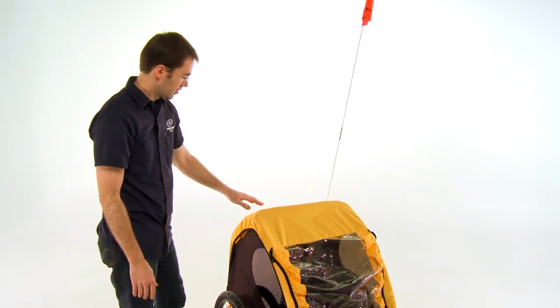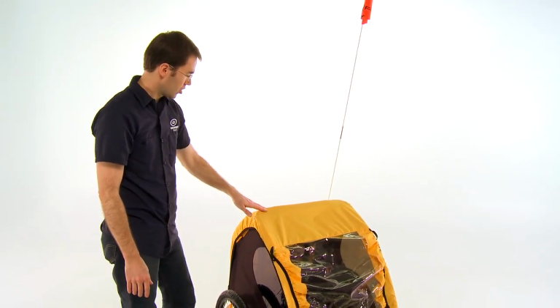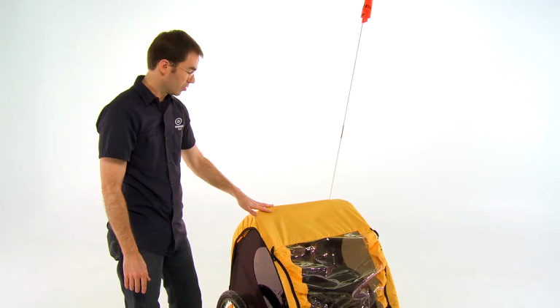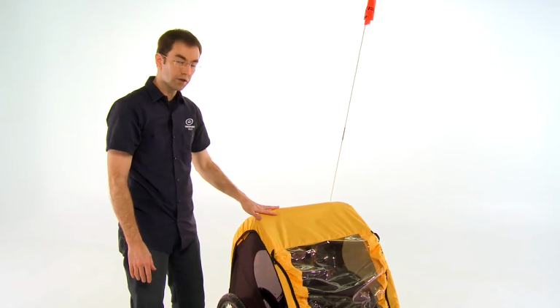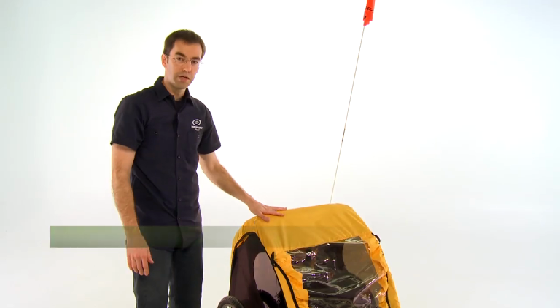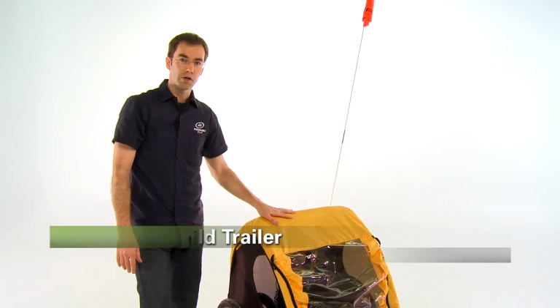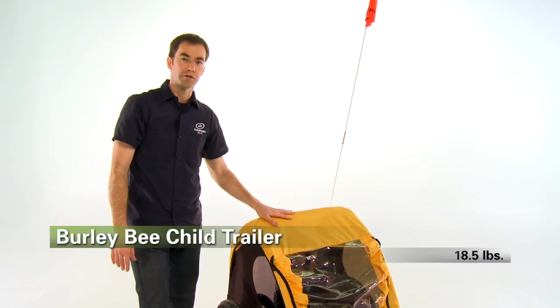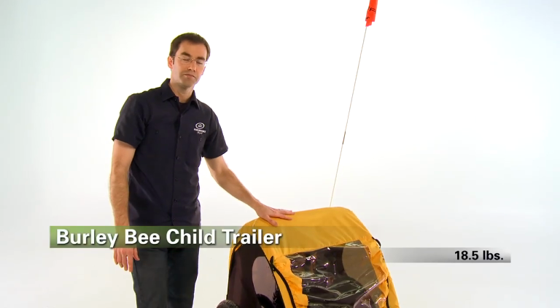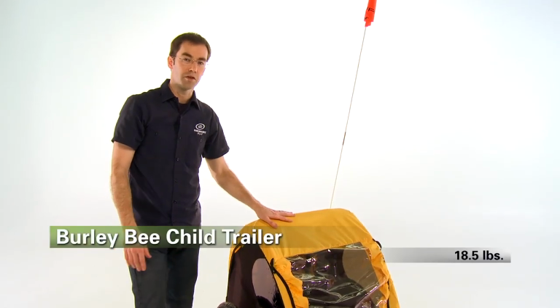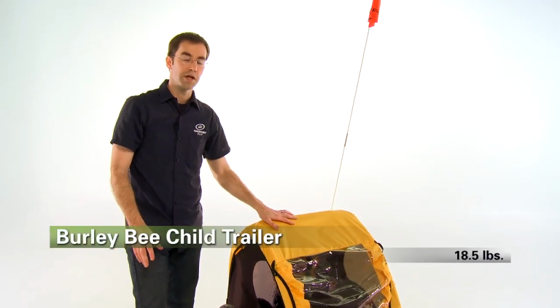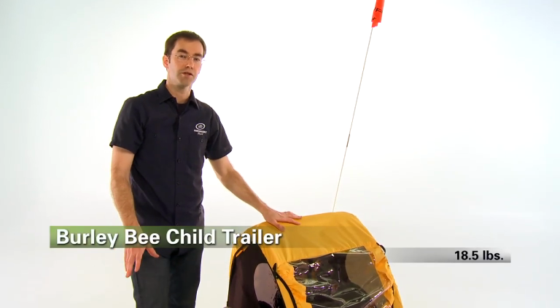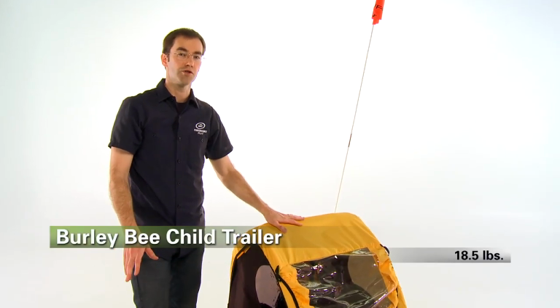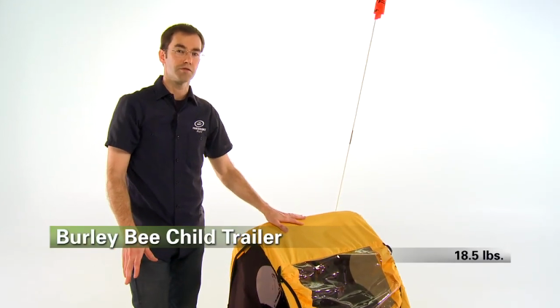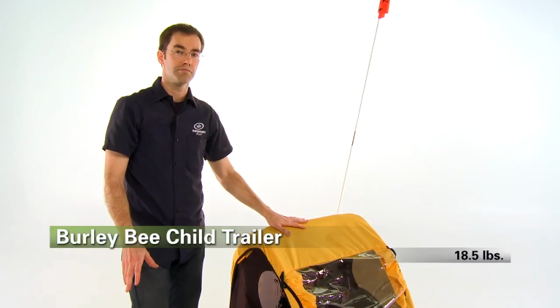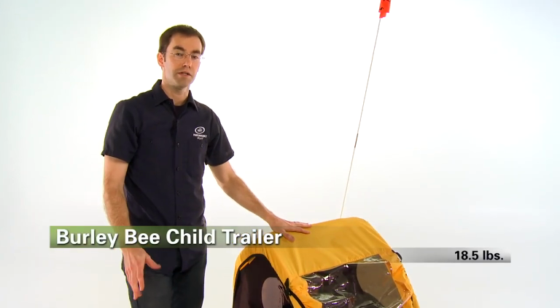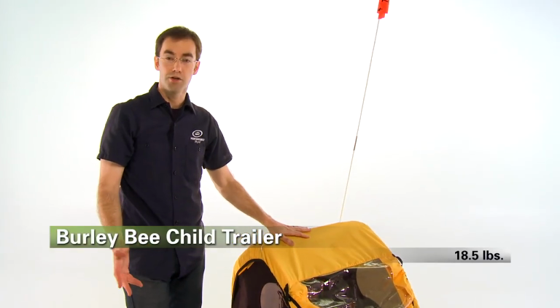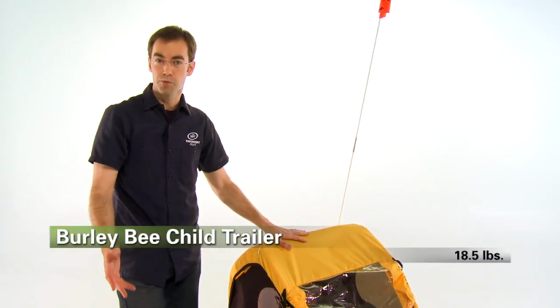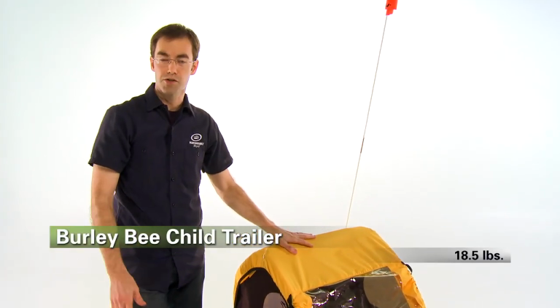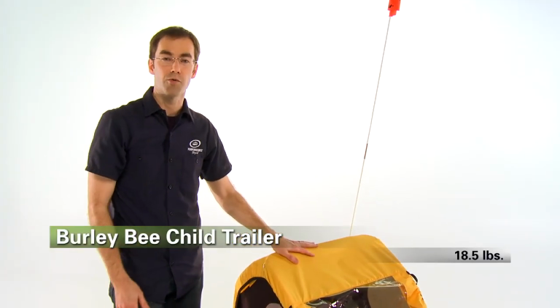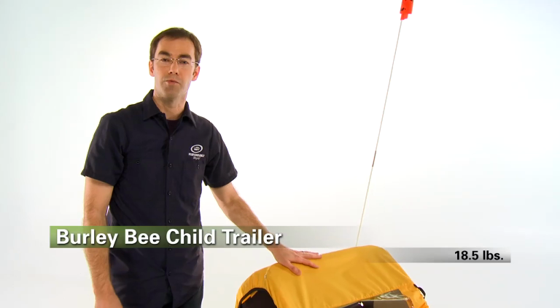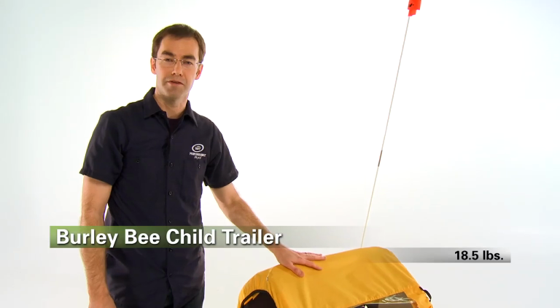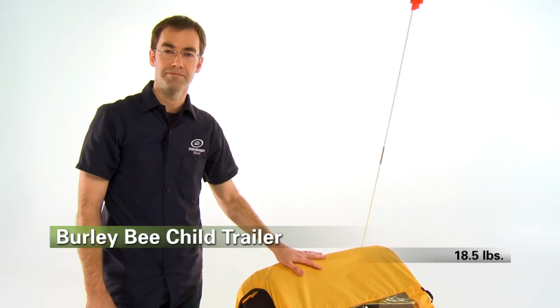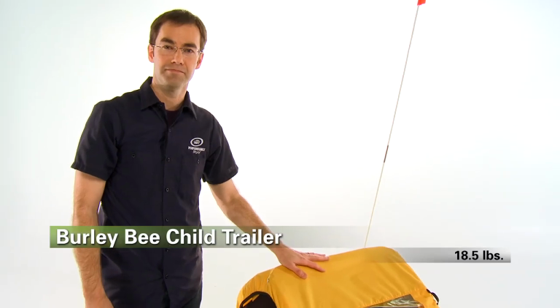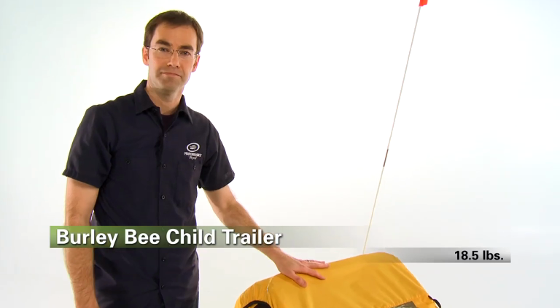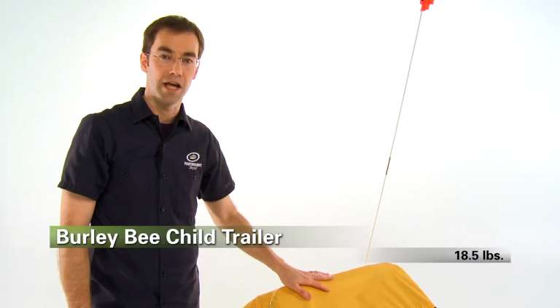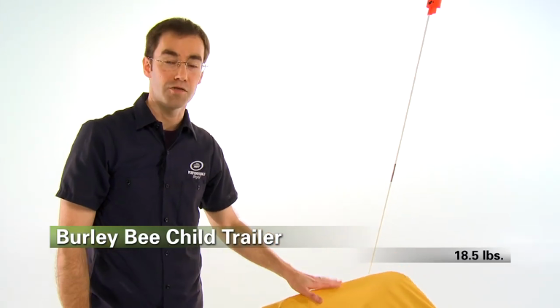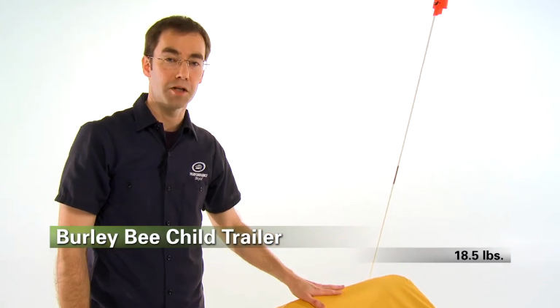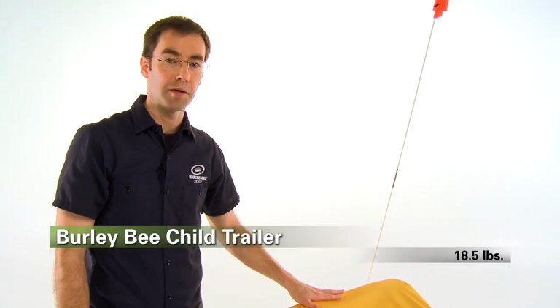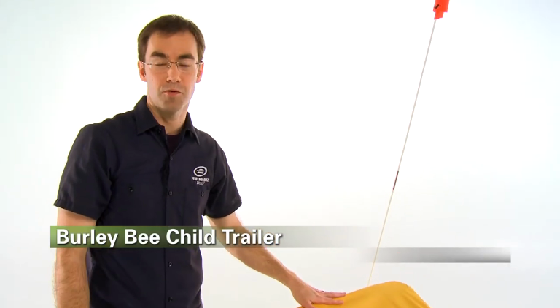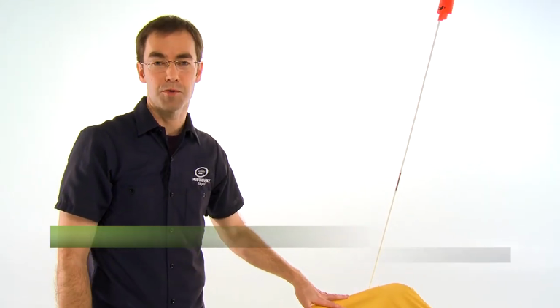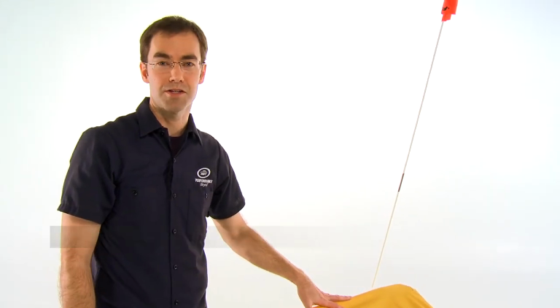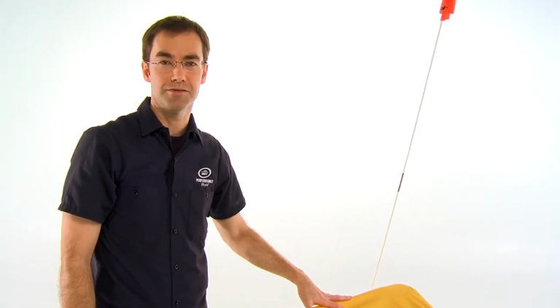The Burley B trailer — one of the best solutions to take your little ones on a ride with you, and it's available at Performance Bicycle.